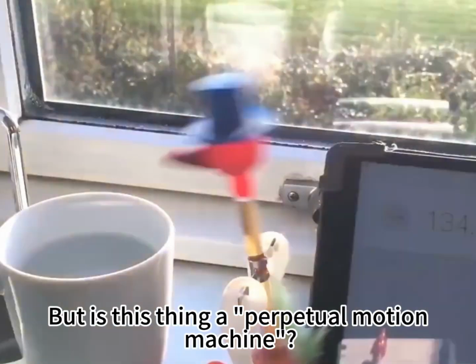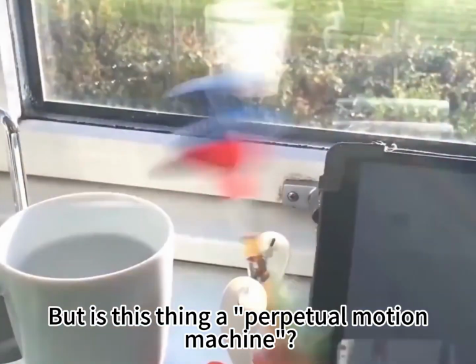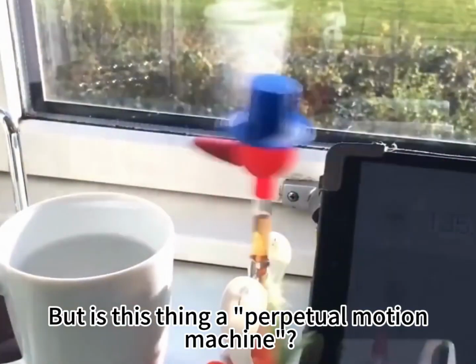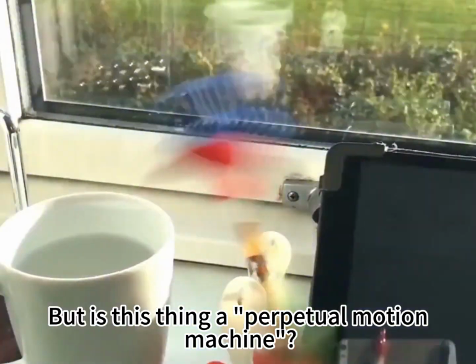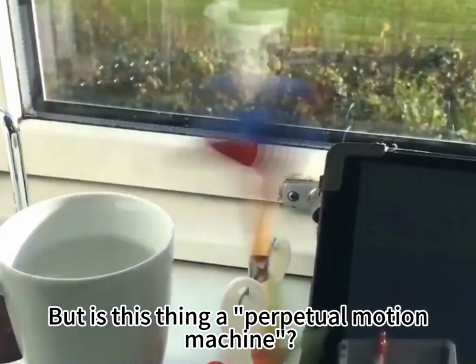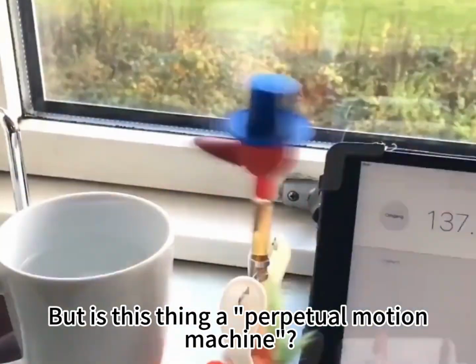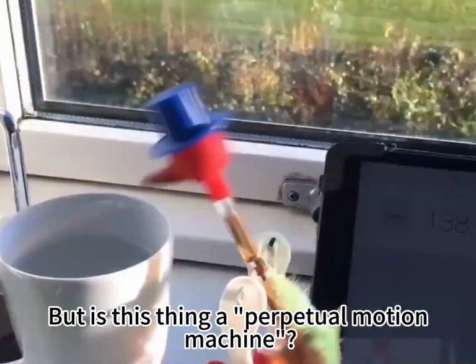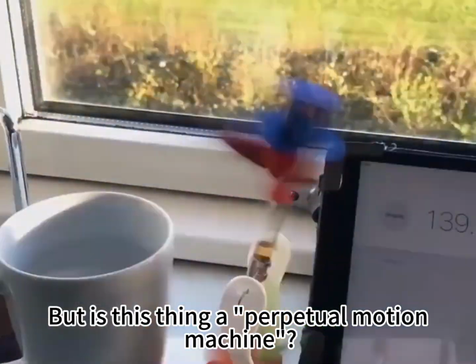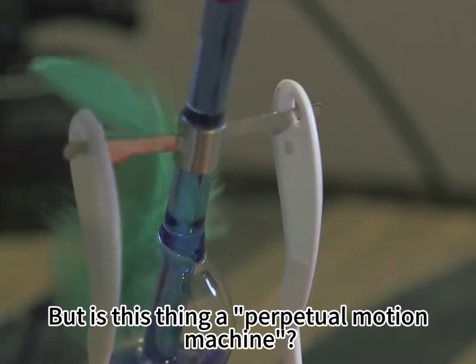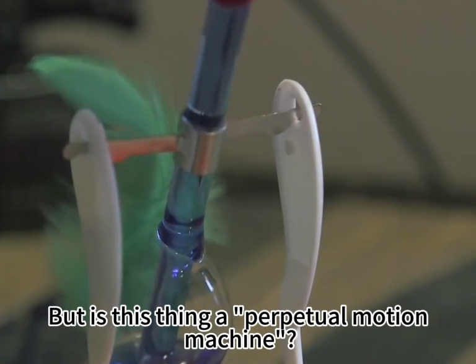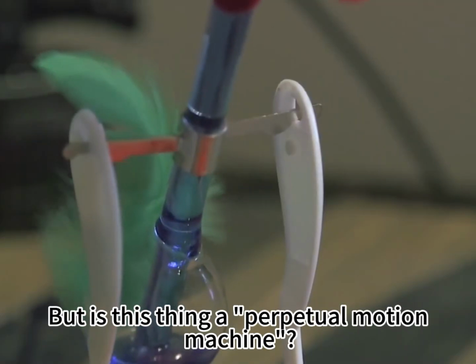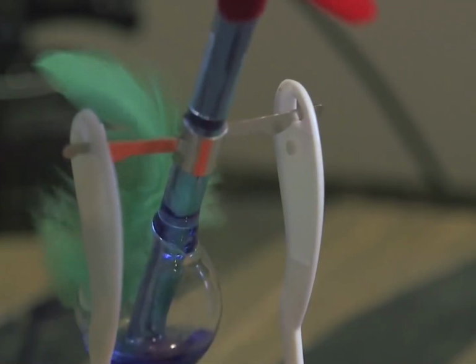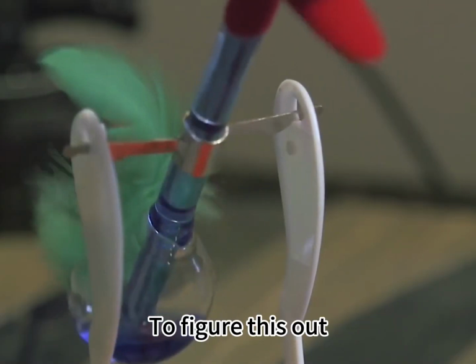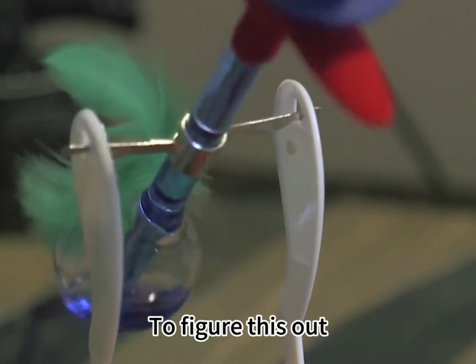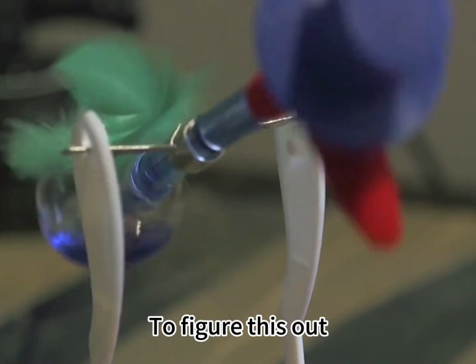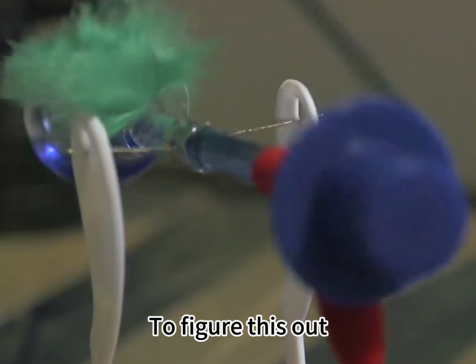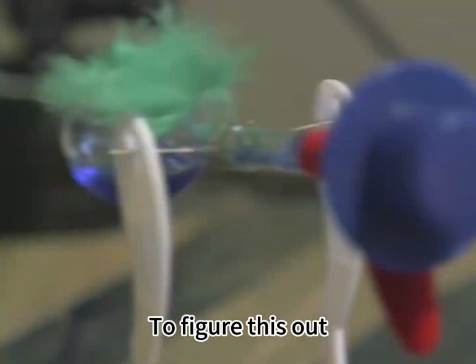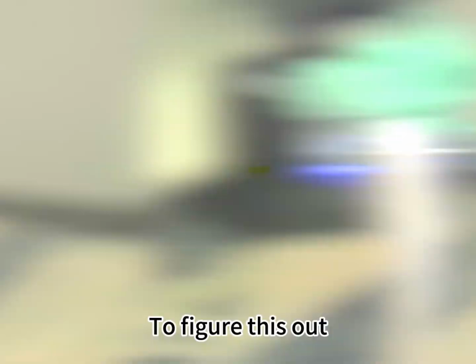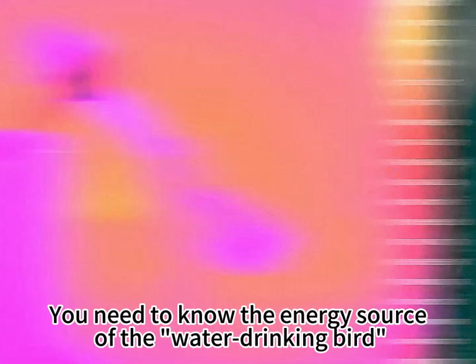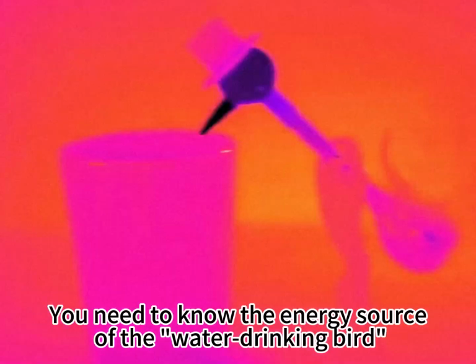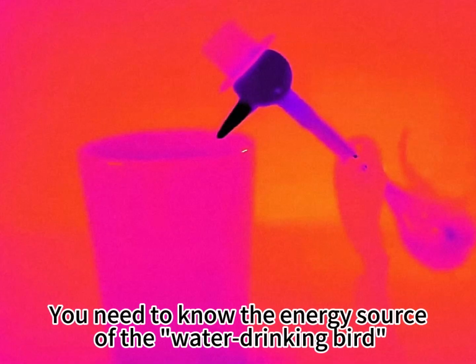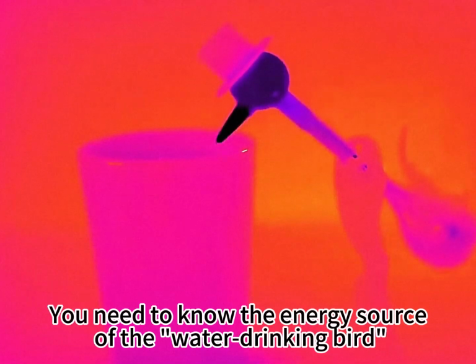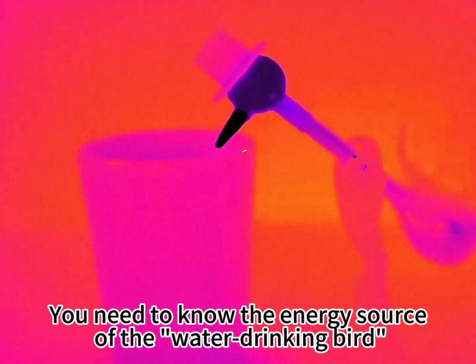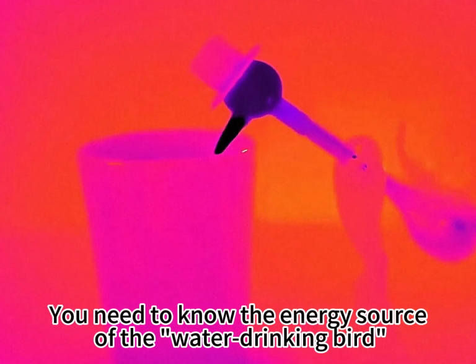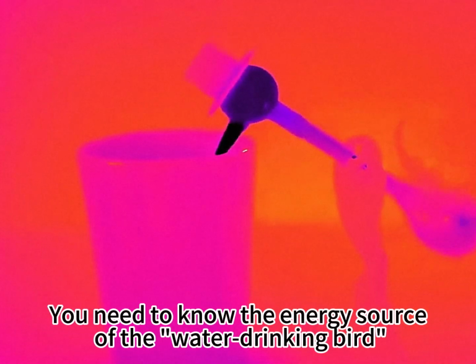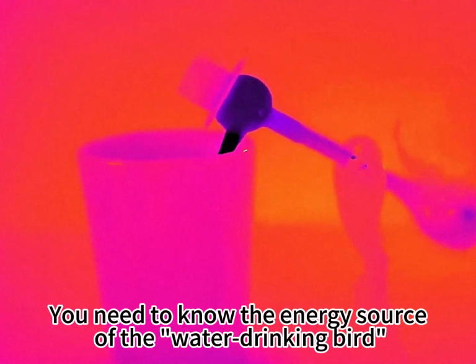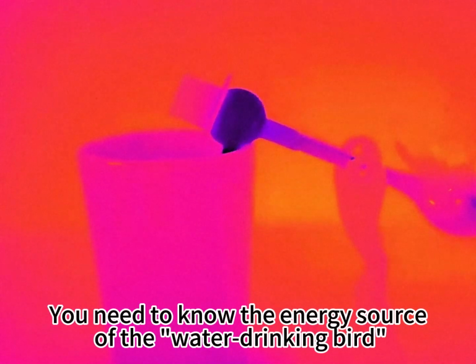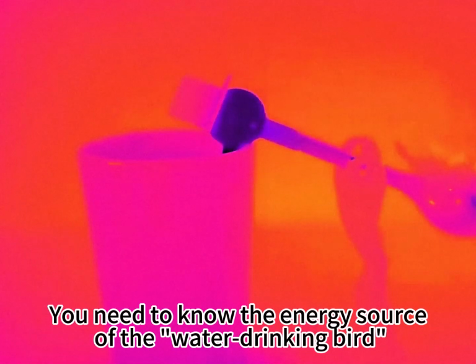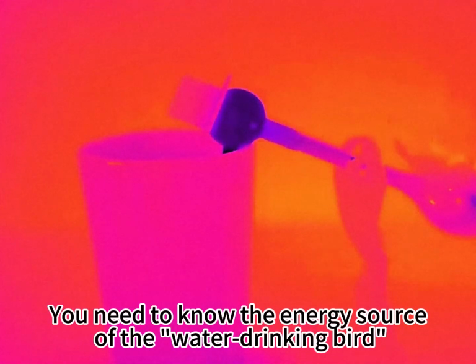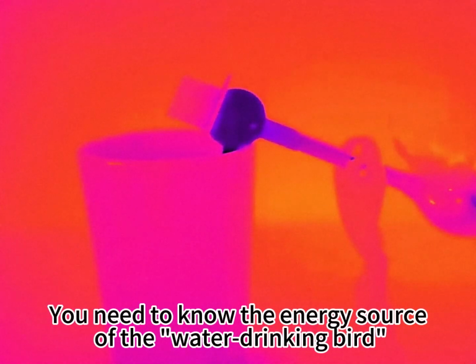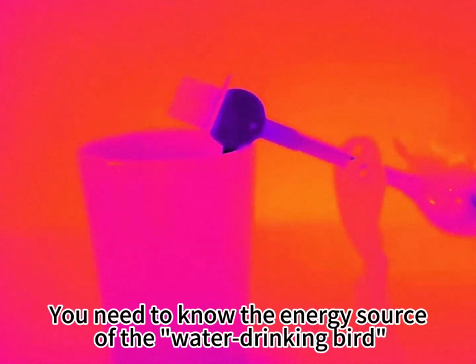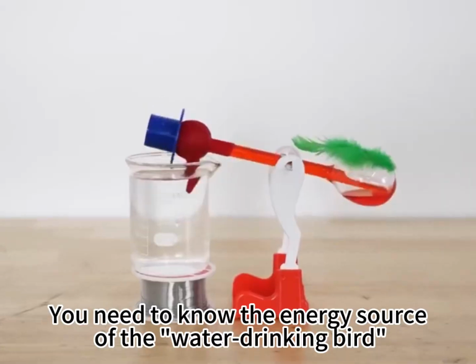But is this thing a perpetual motion machine? To figure this out, you need to know the energy source of the water-drinking bird.